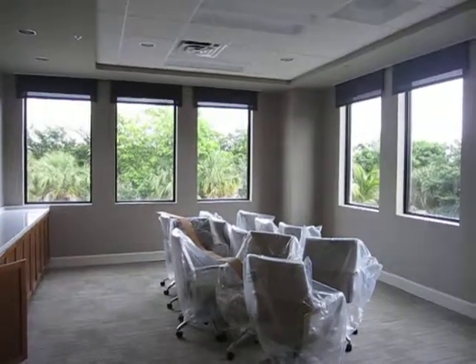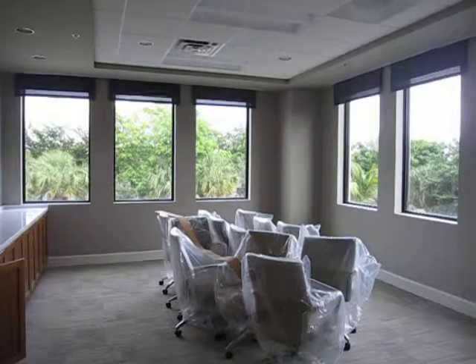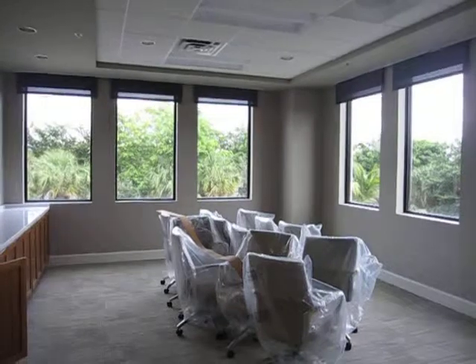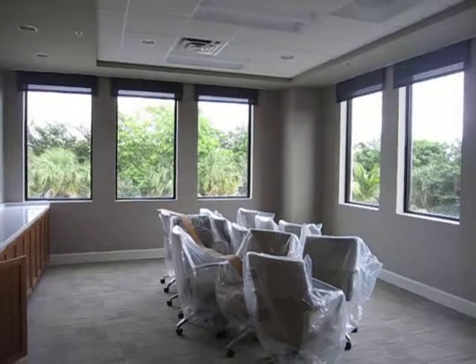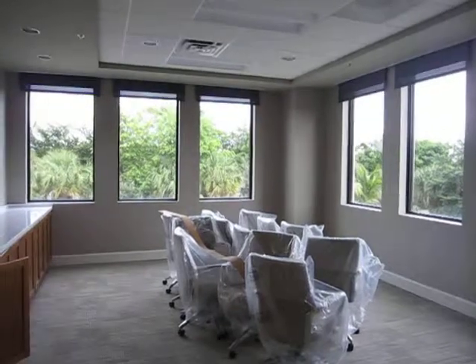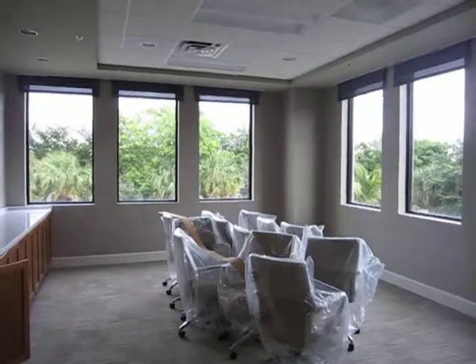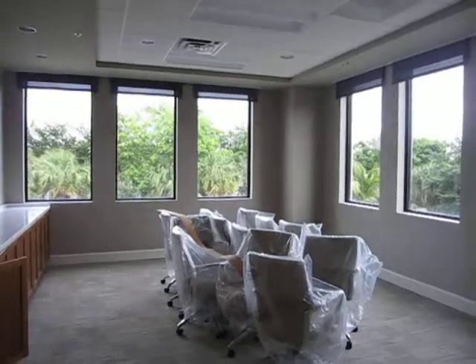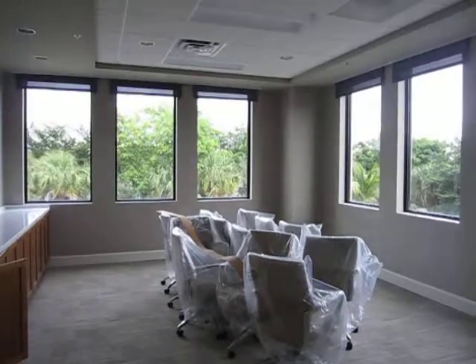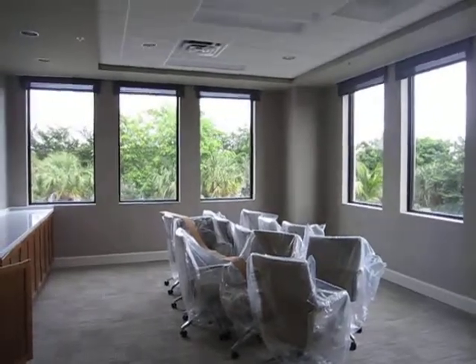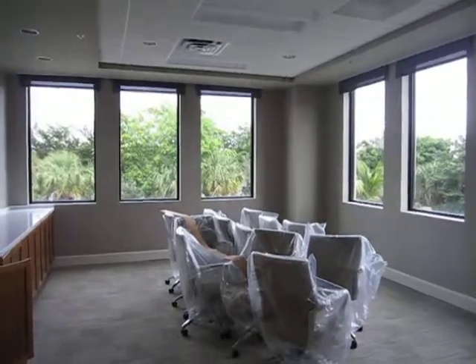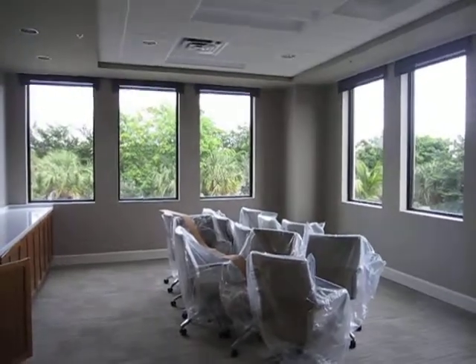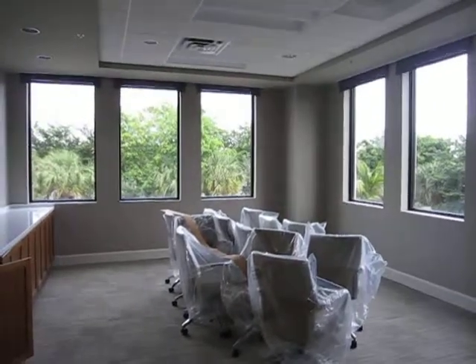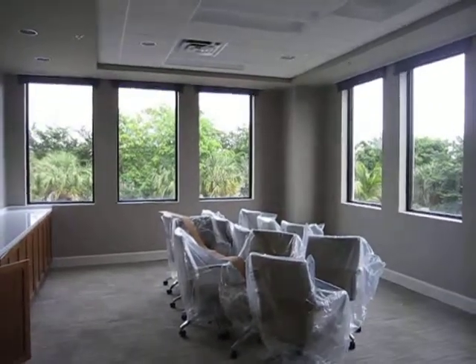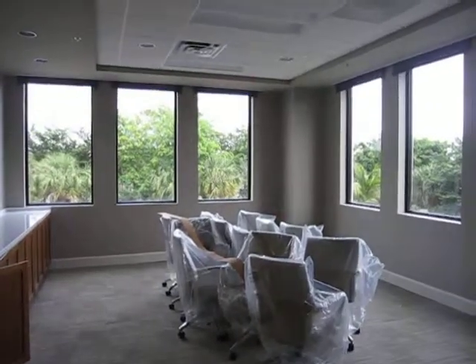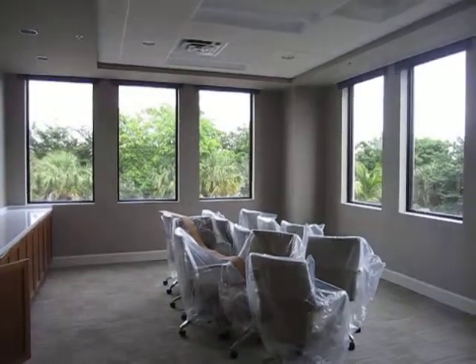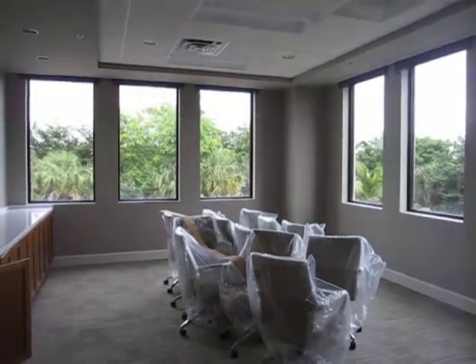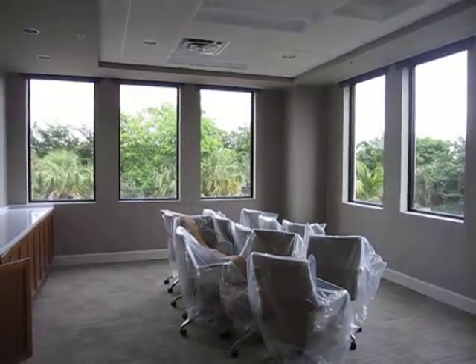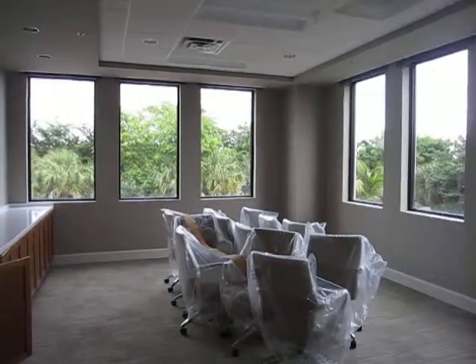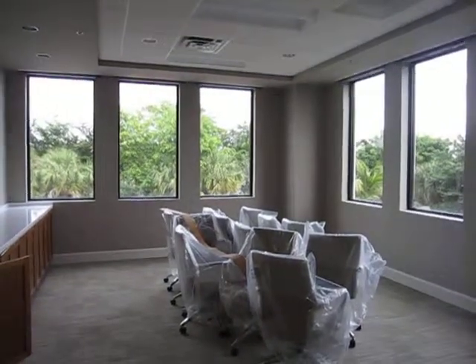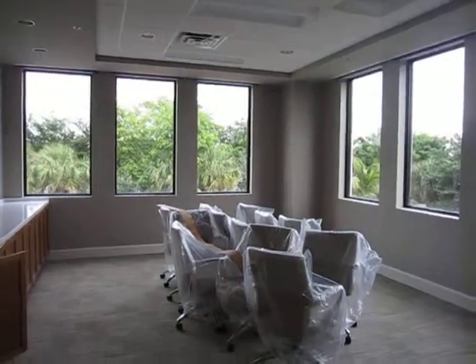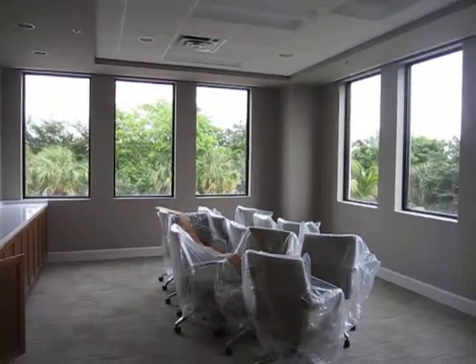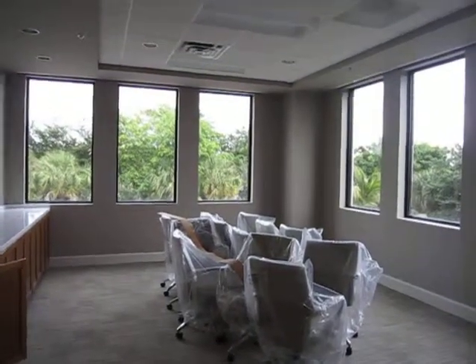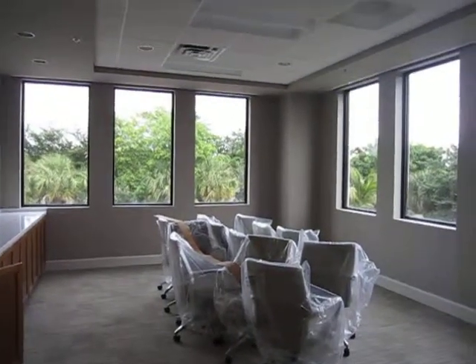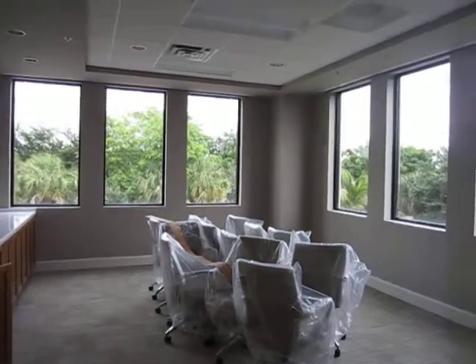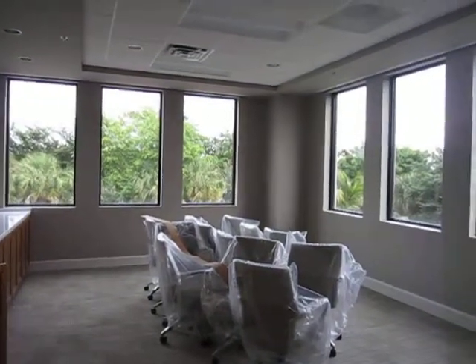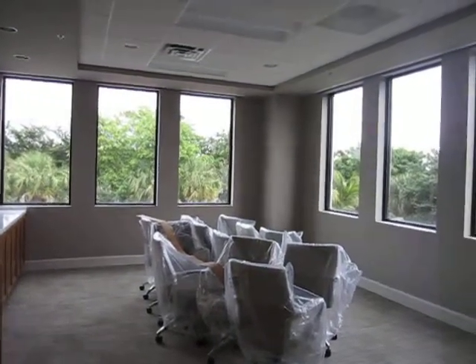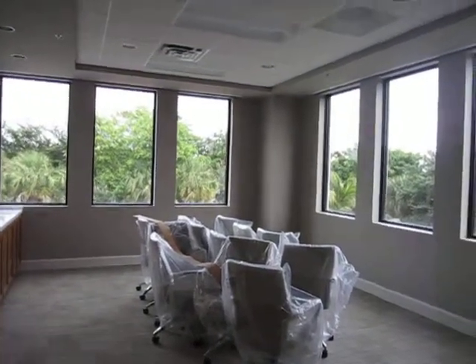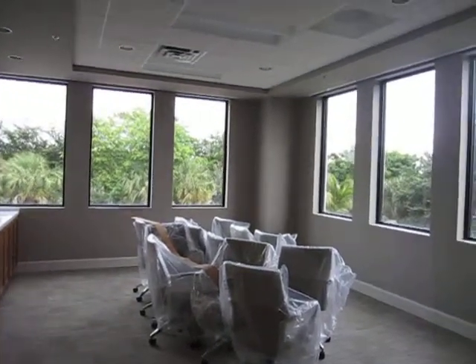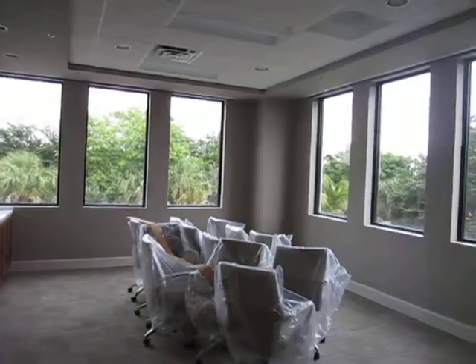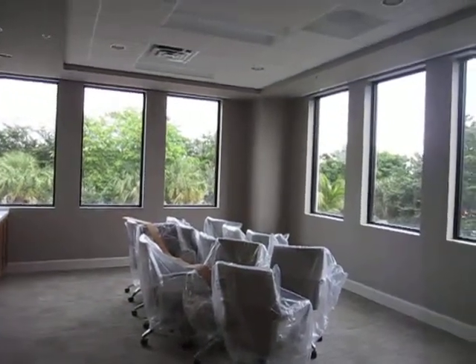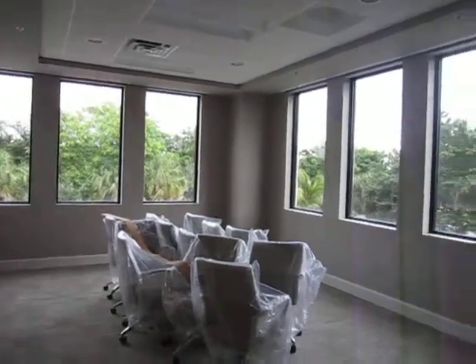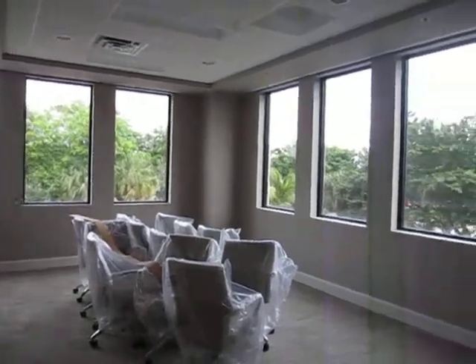To the untrained eye, somebody walking into the room wouldn't even know there are any window treatments here.